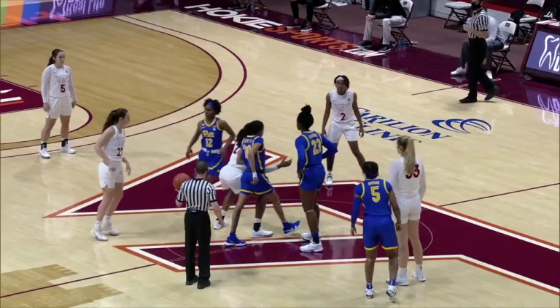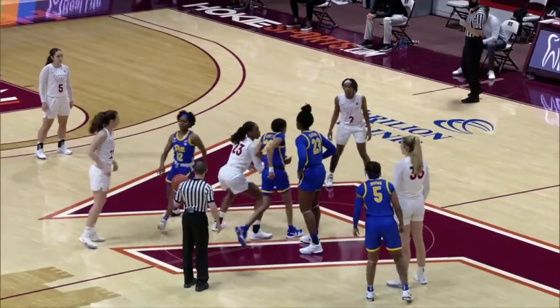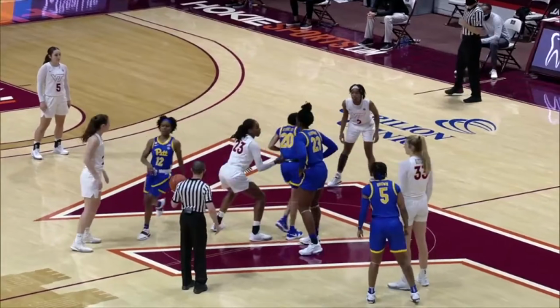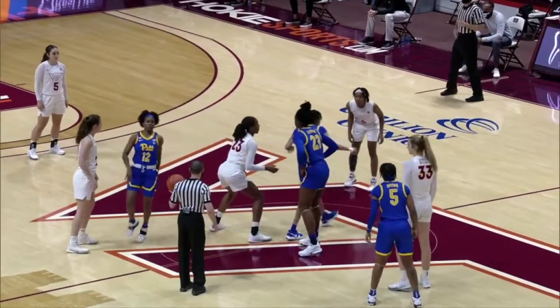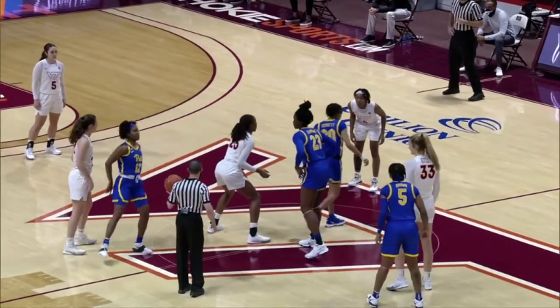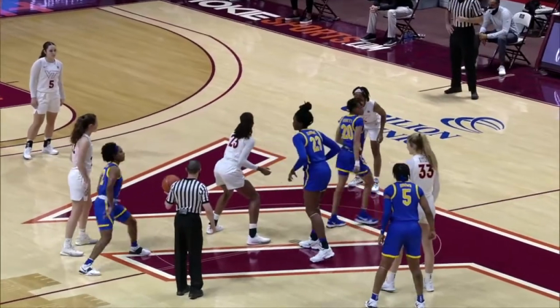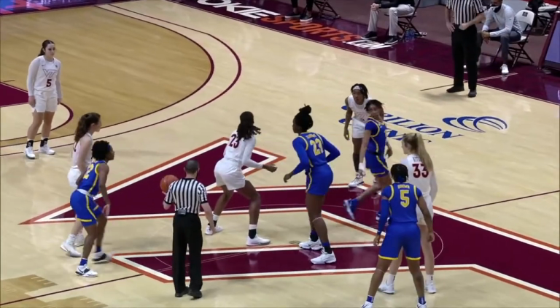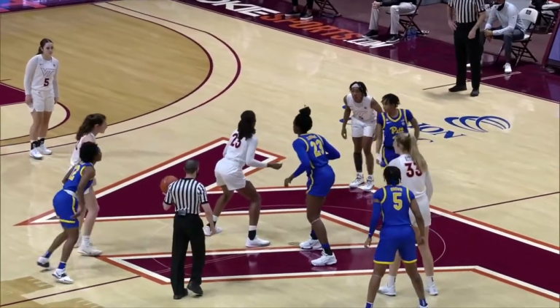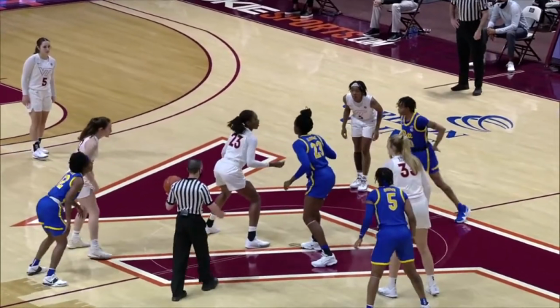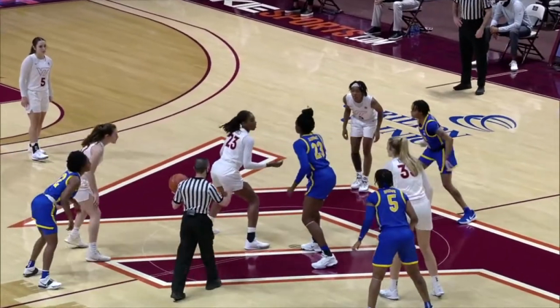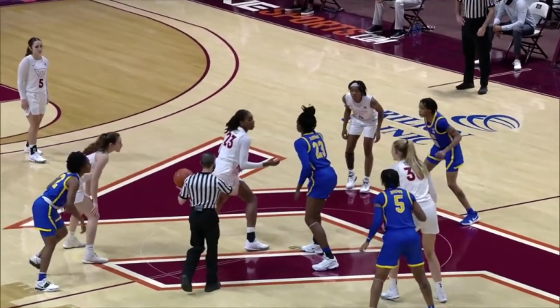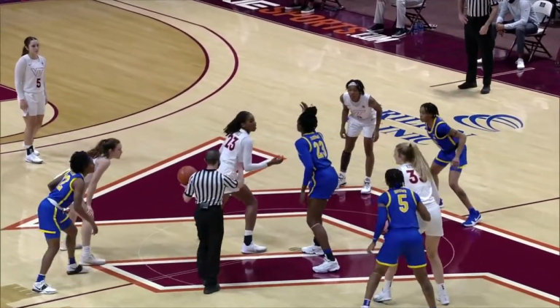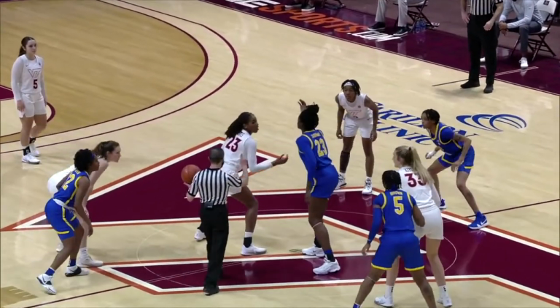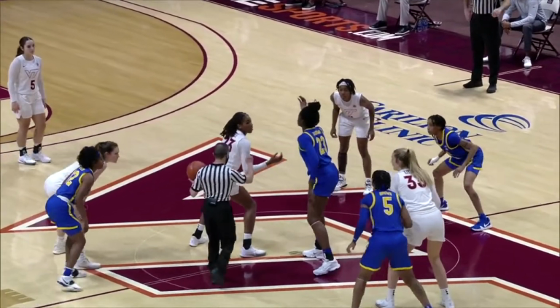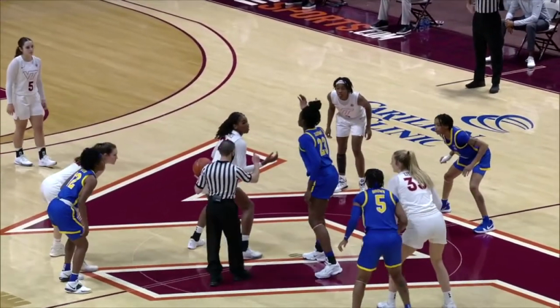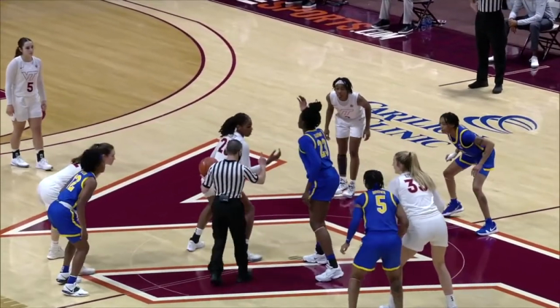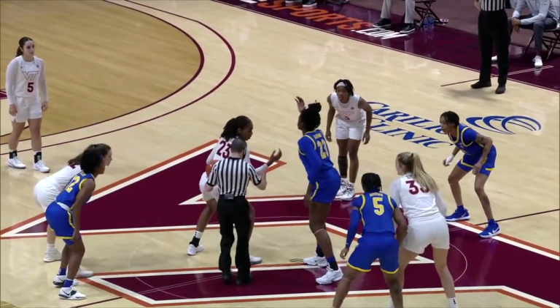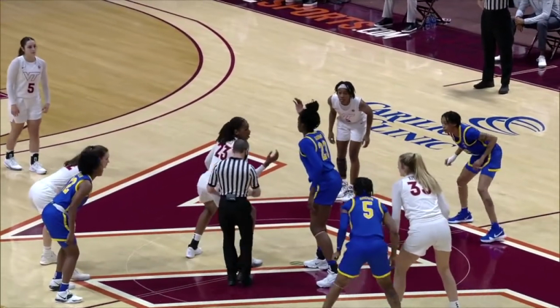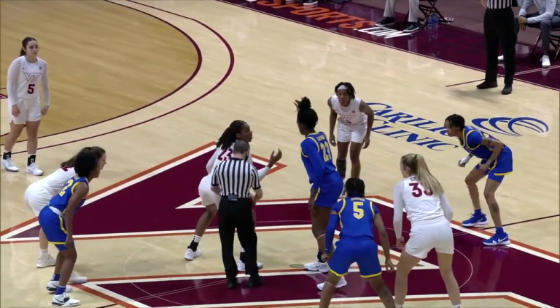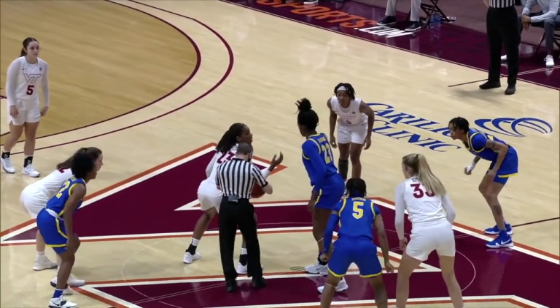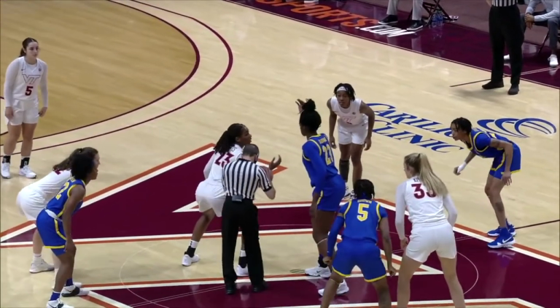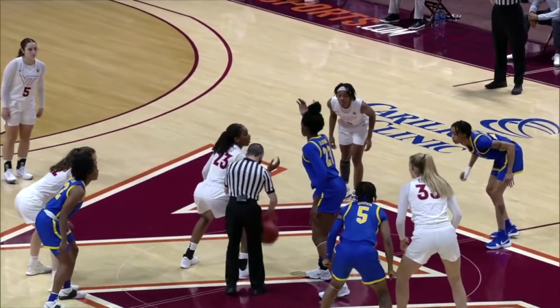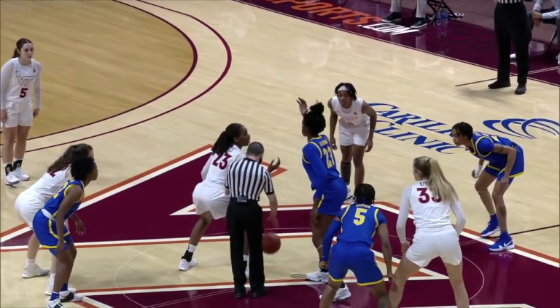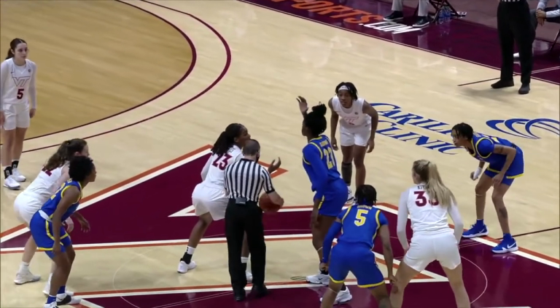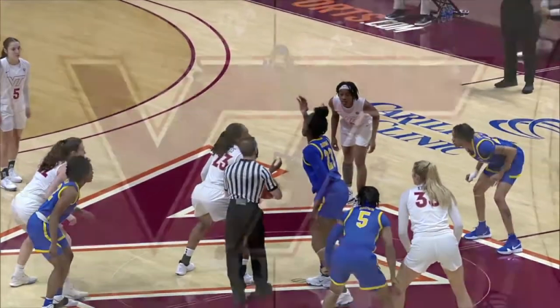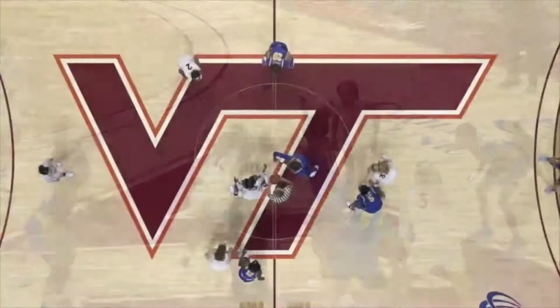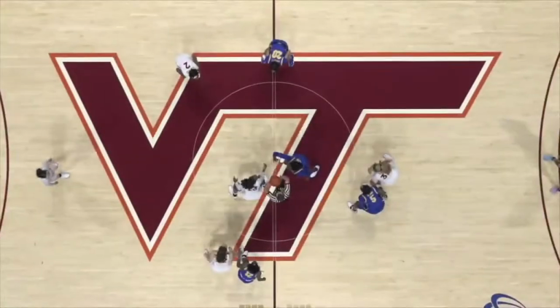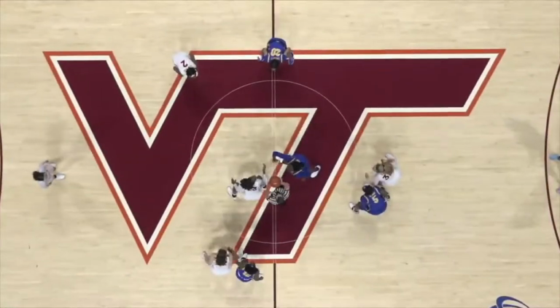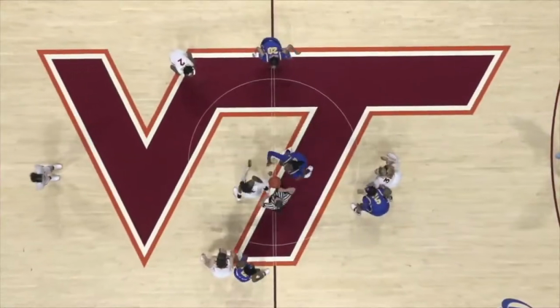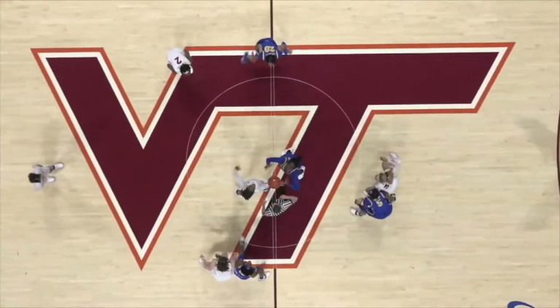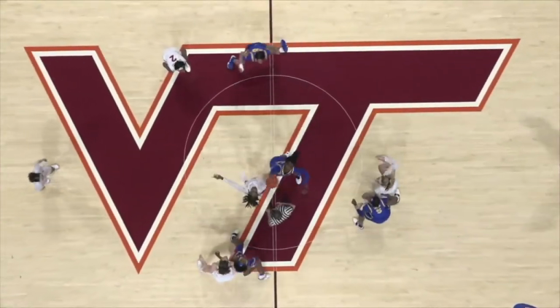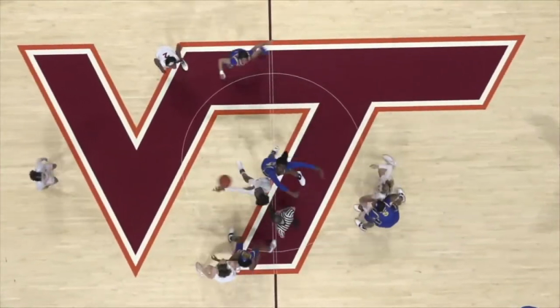It's Asia Jones and Rita Ibakwe, ready to tip off. A 20-game ACC season — we're underway.